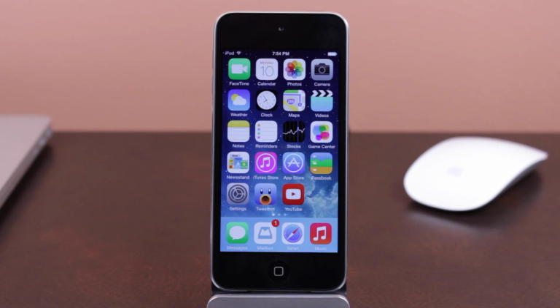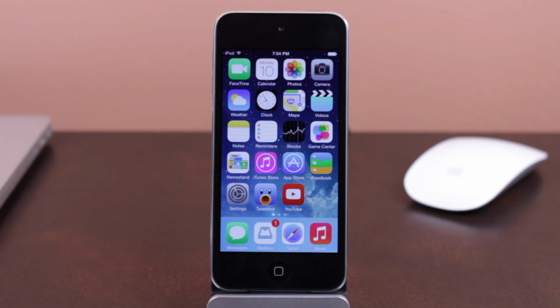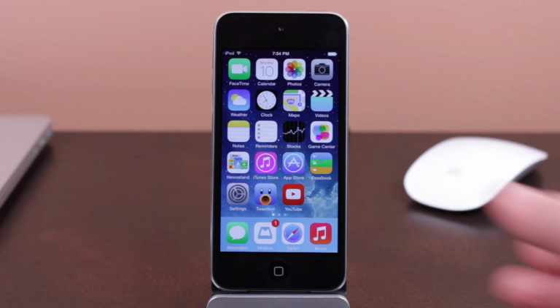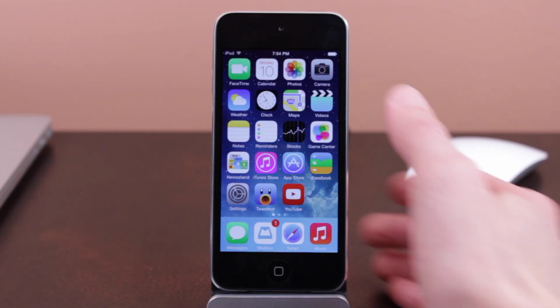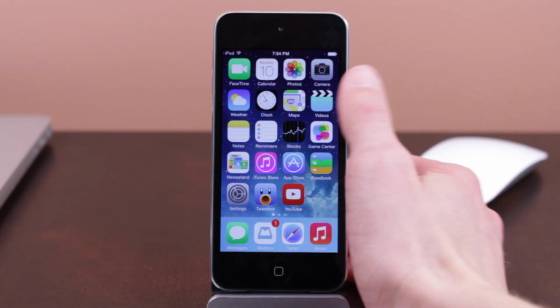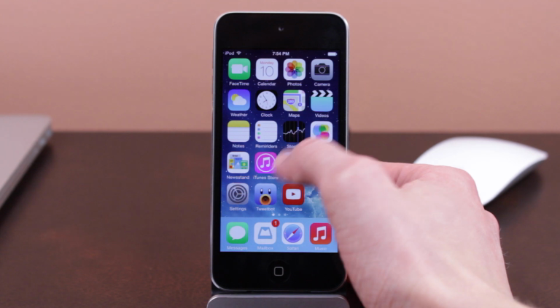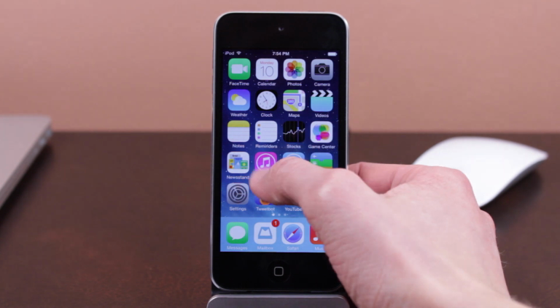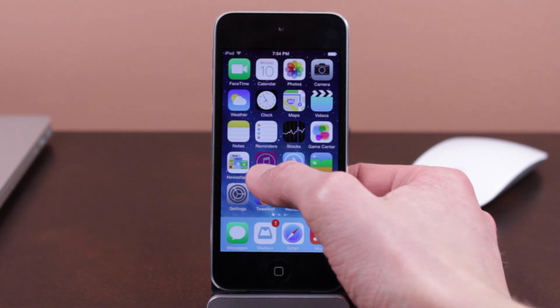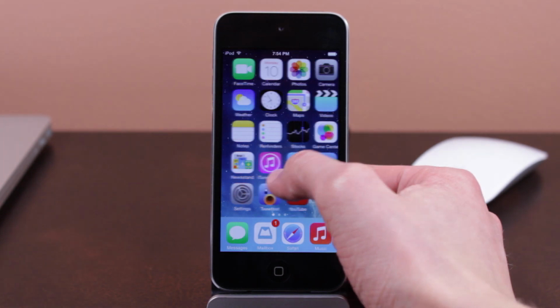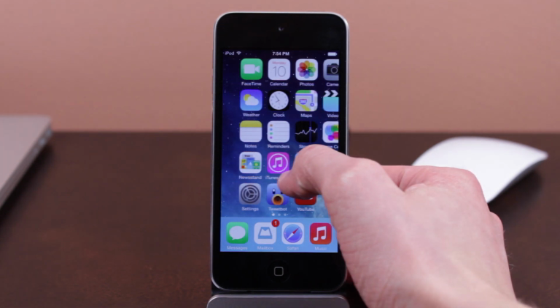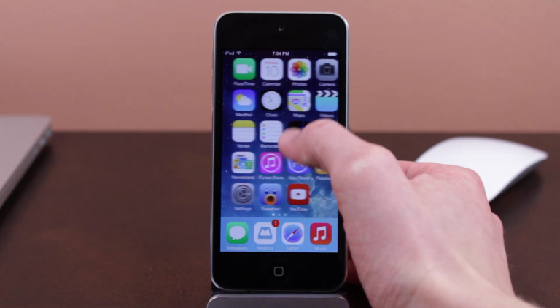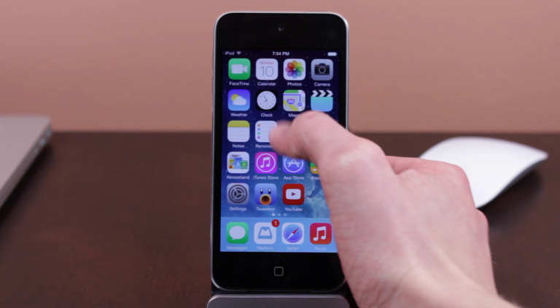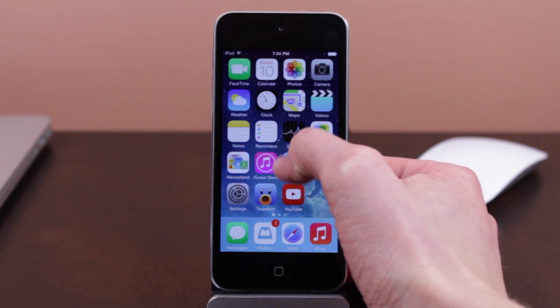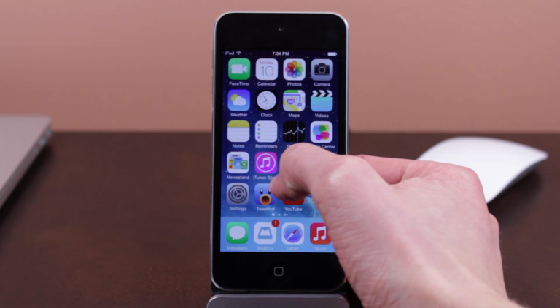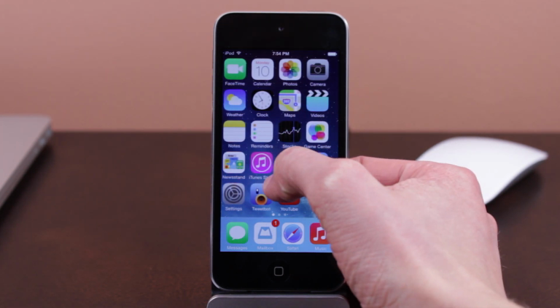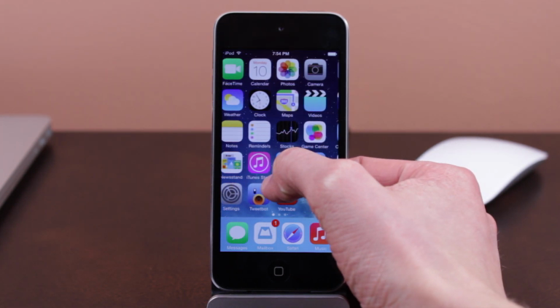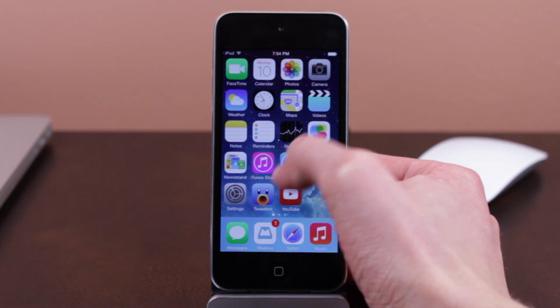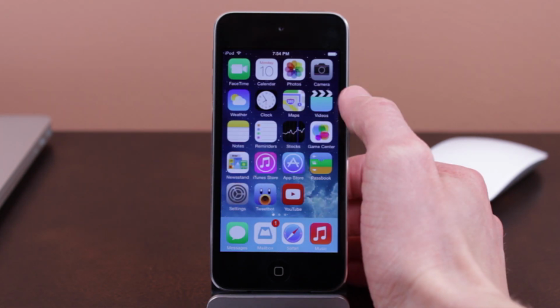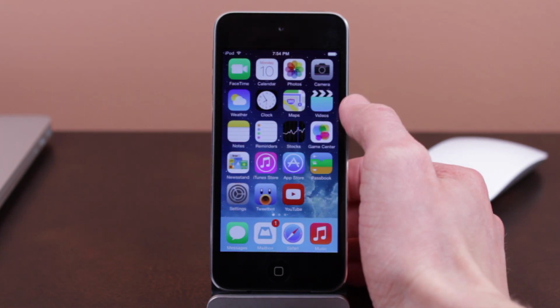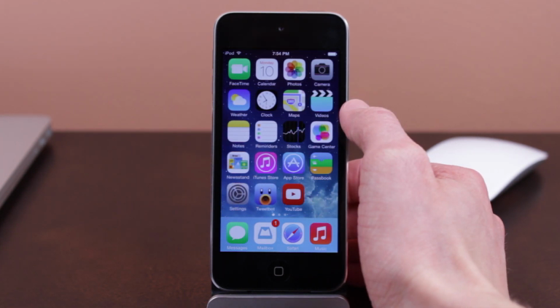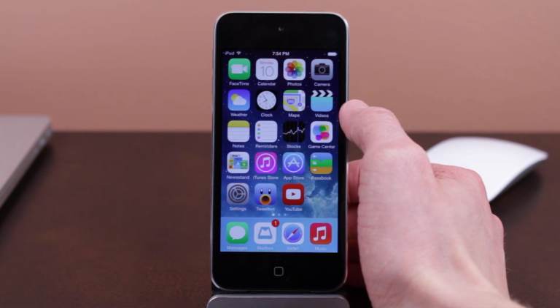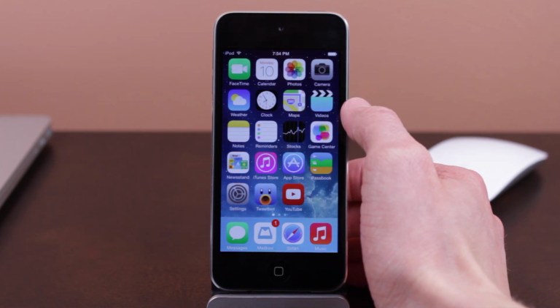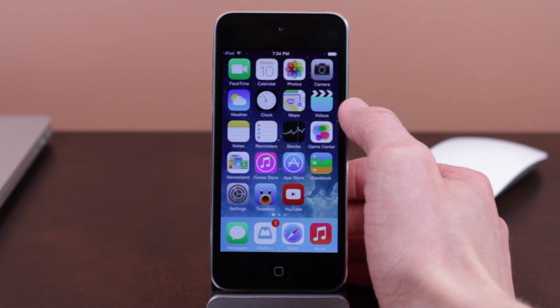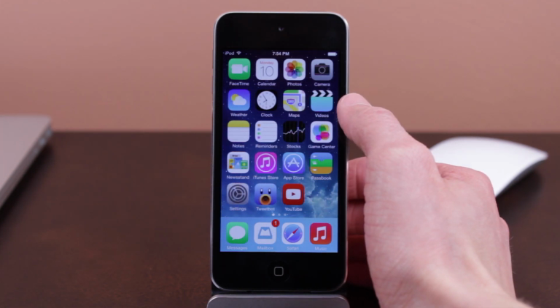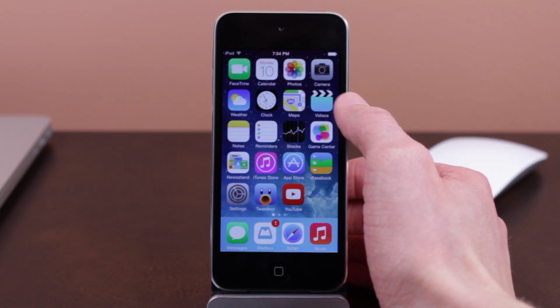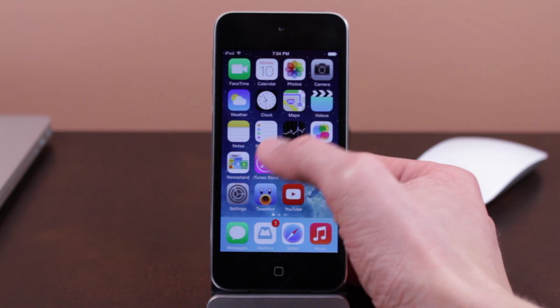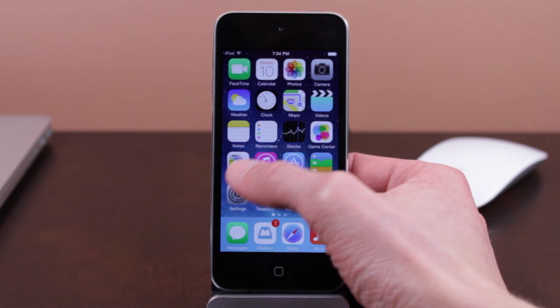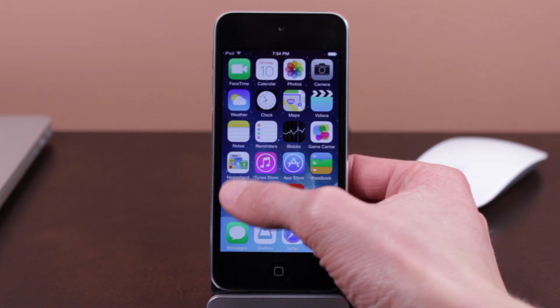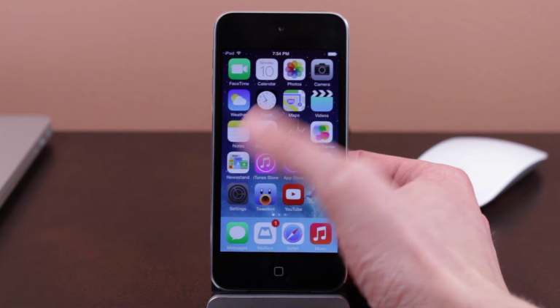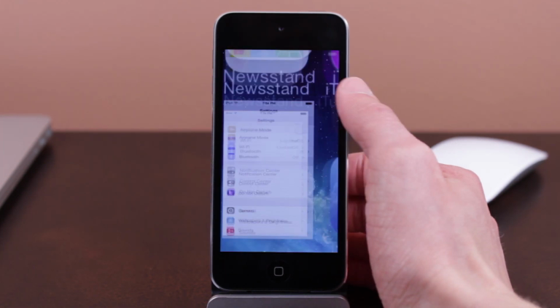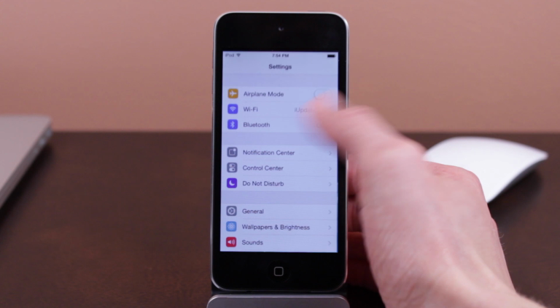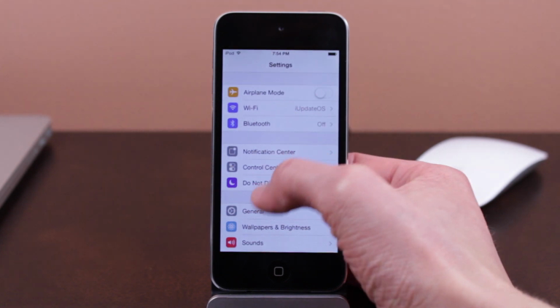Hey guys, what's going on? This is Sam. In this video, we are taking a look at some of the new Siri improvements found in iOS 7.1.